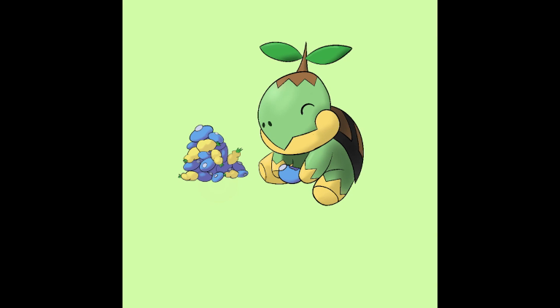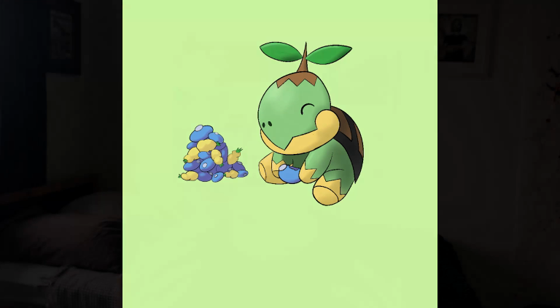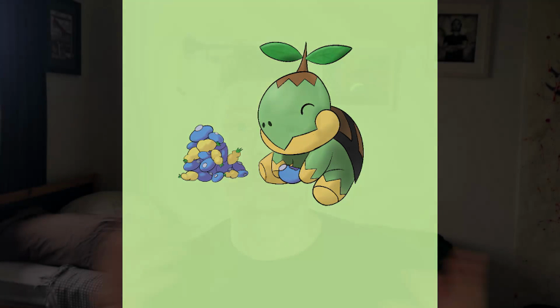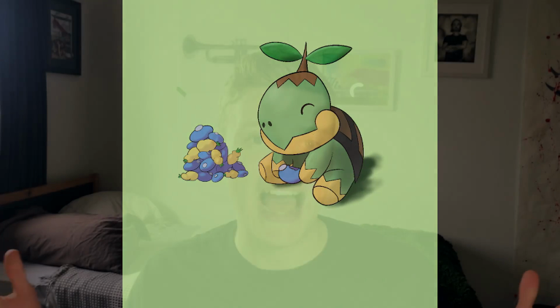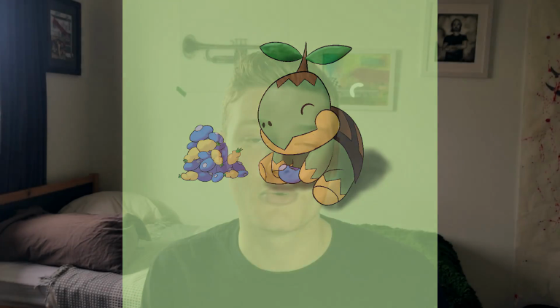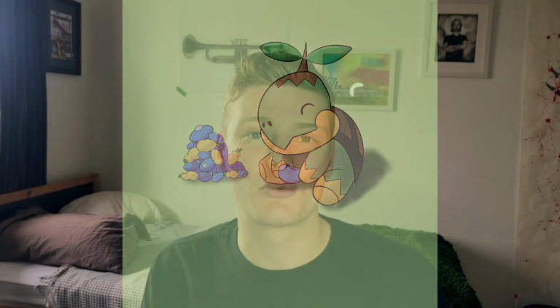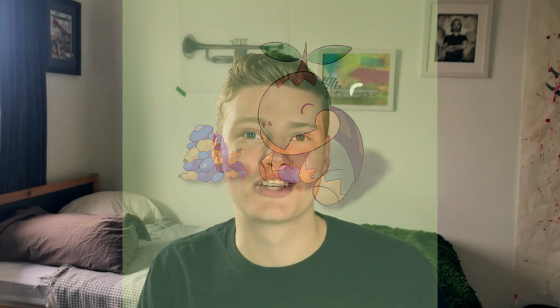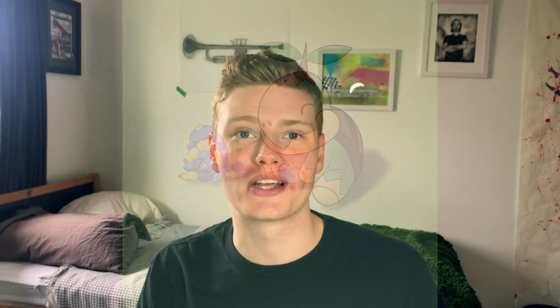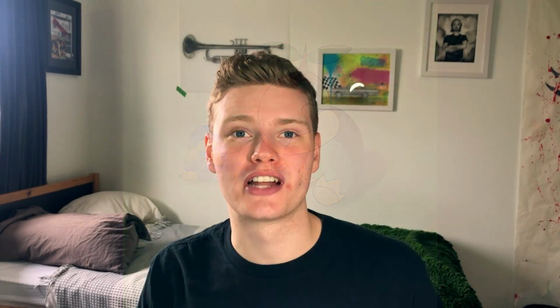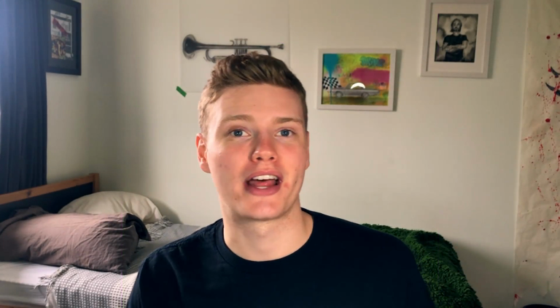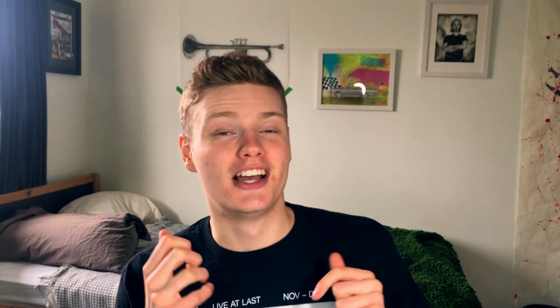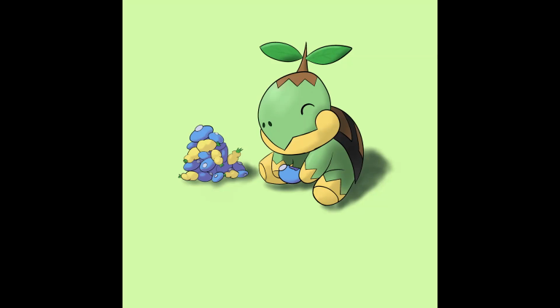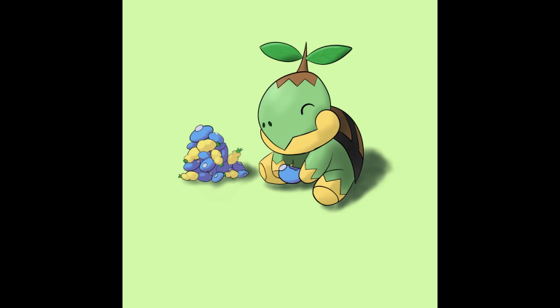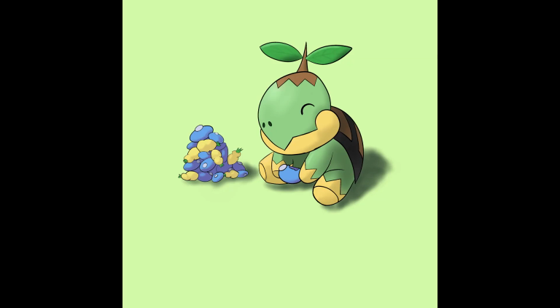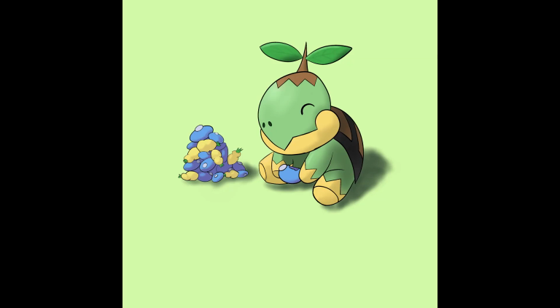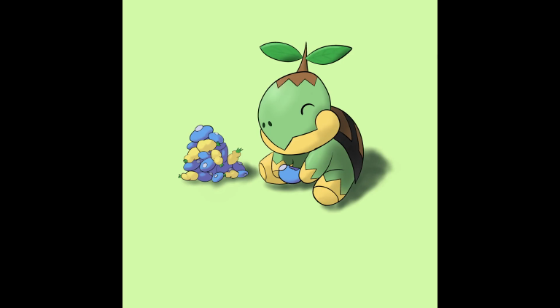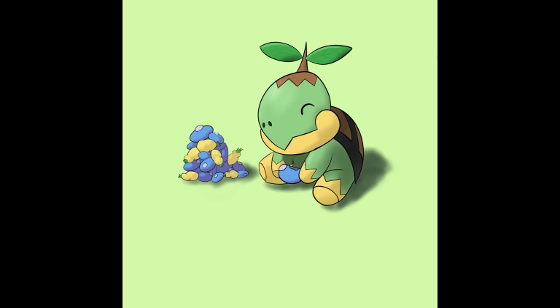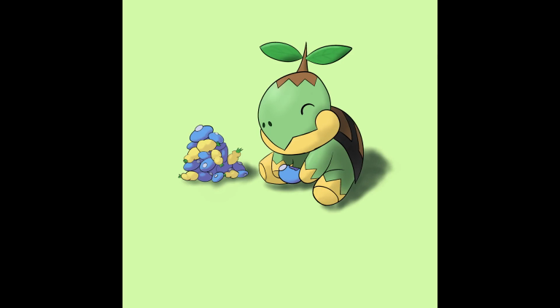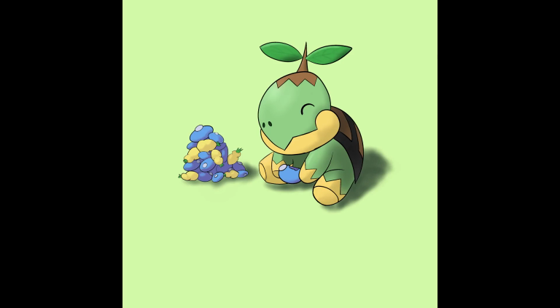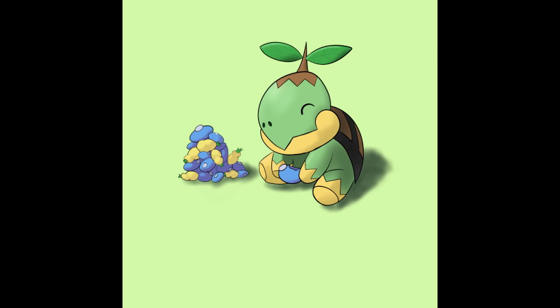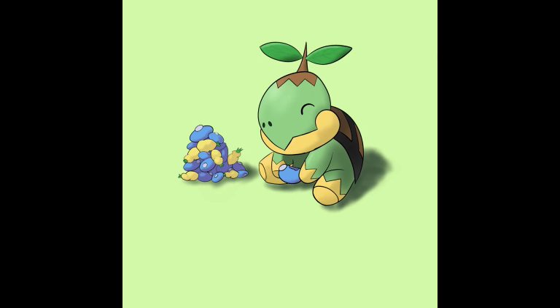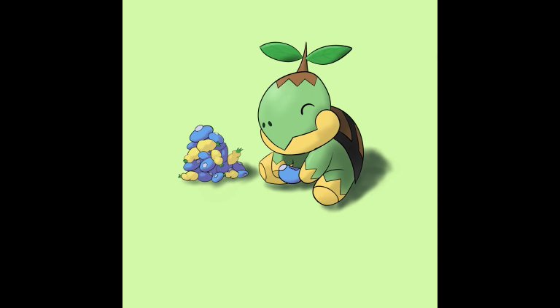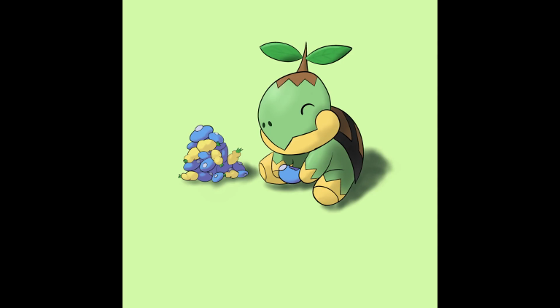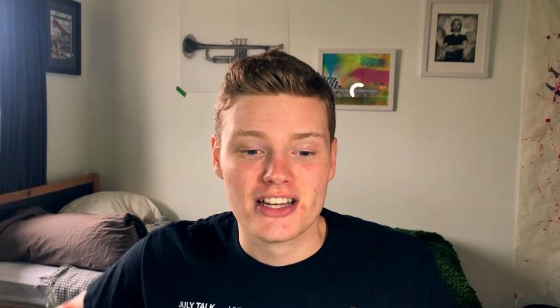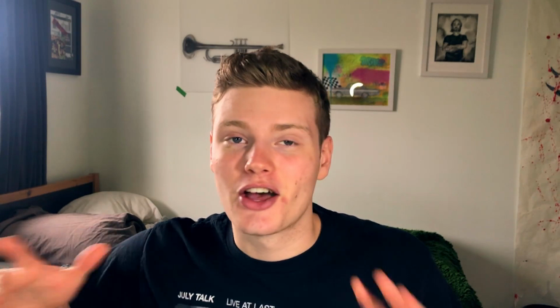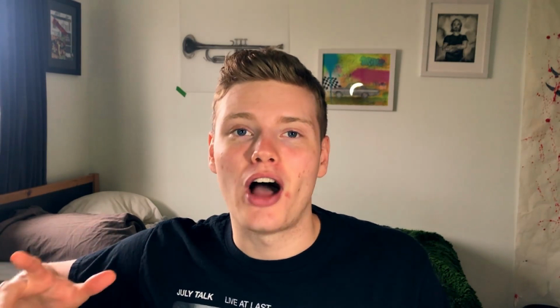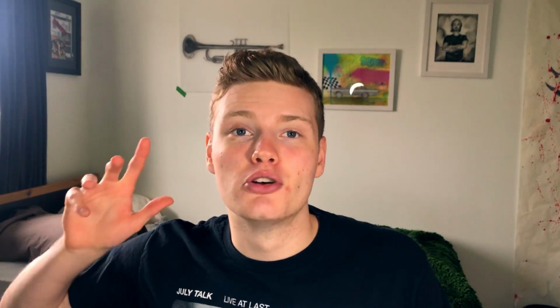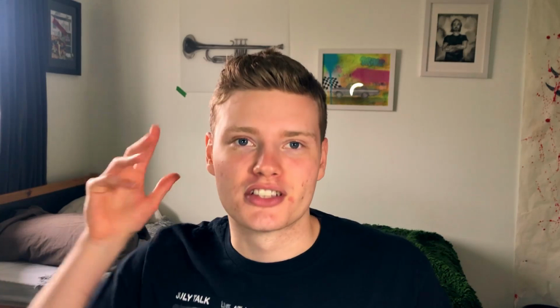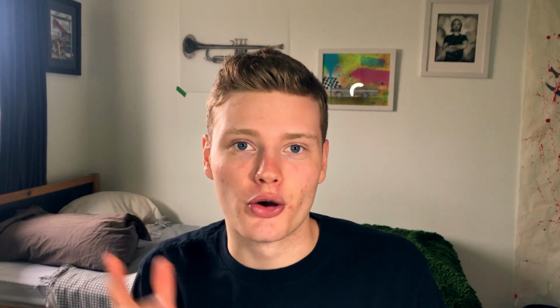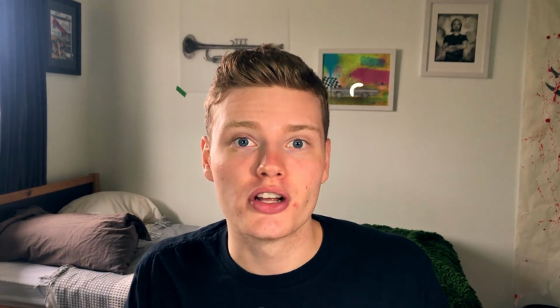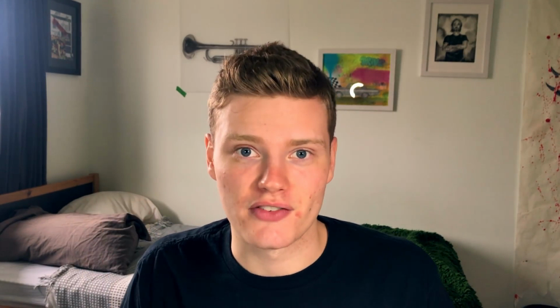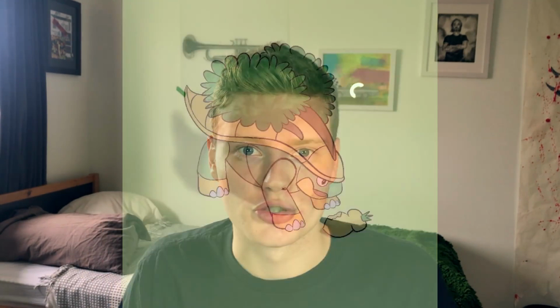I was really happy with the way Turtwig turned out — look how cute he is. So I moved on to Grotle, his evolution.